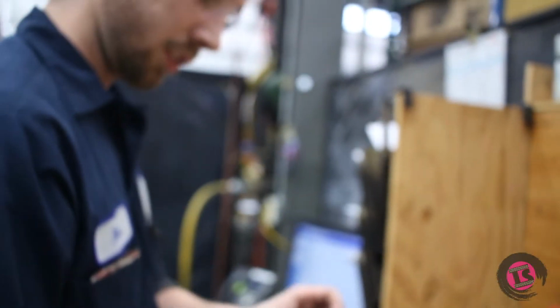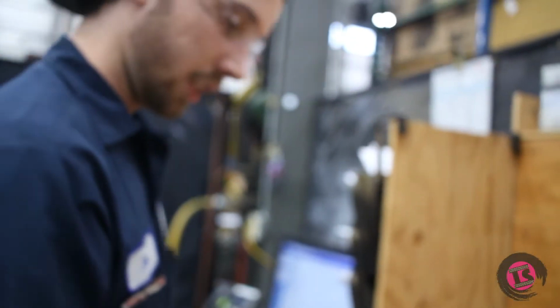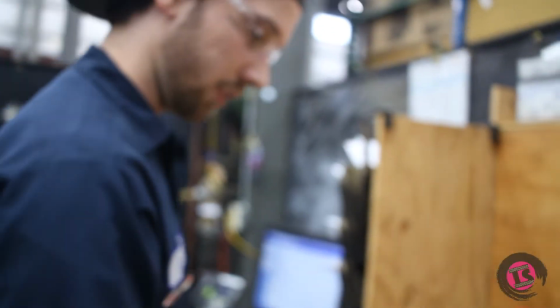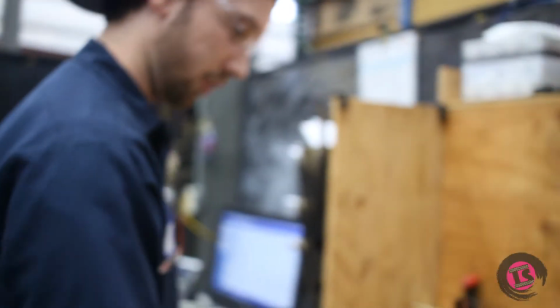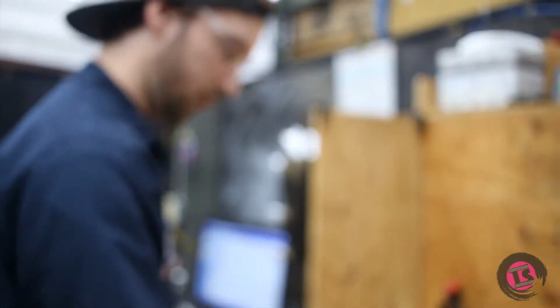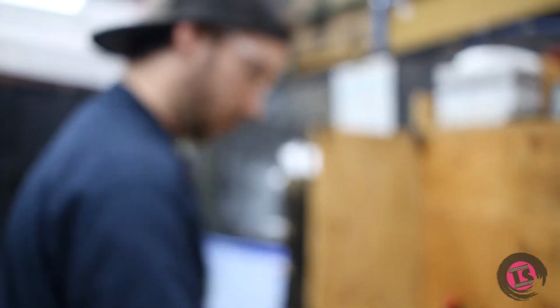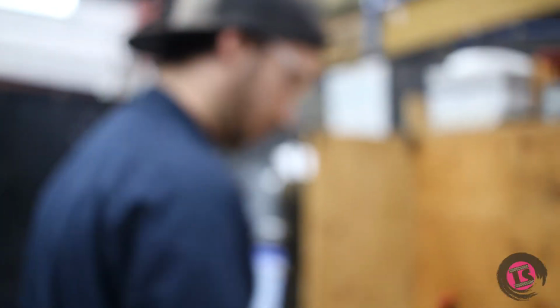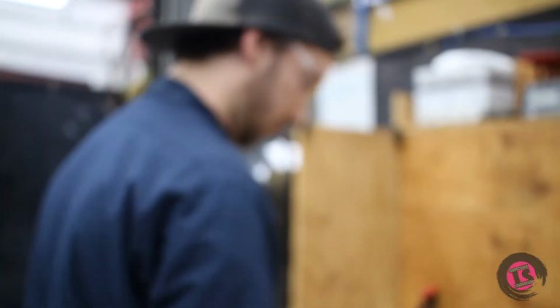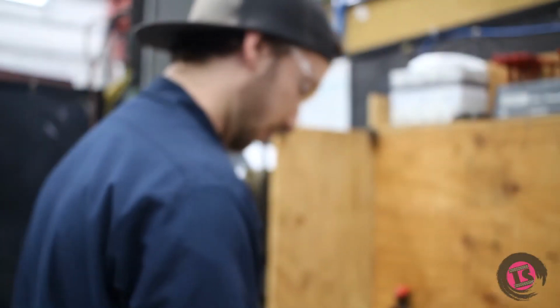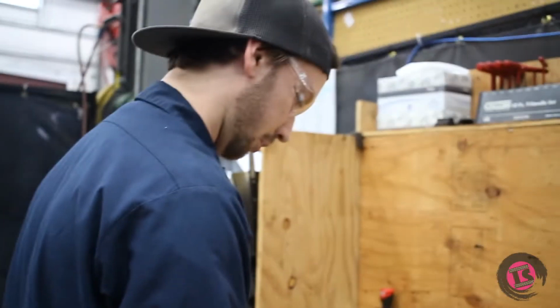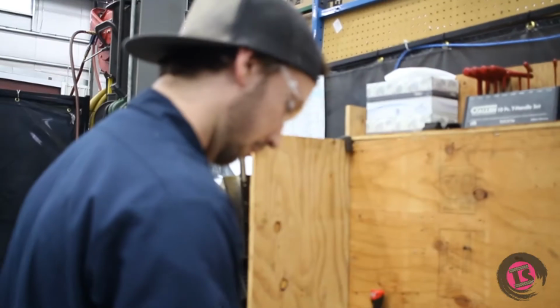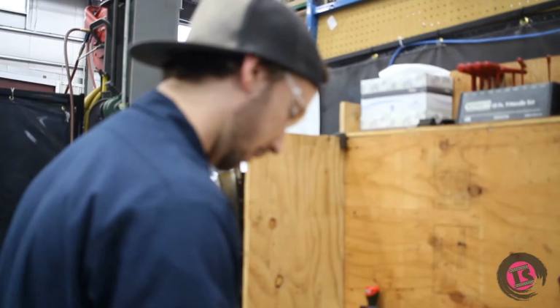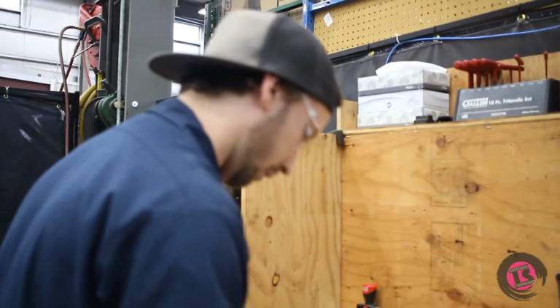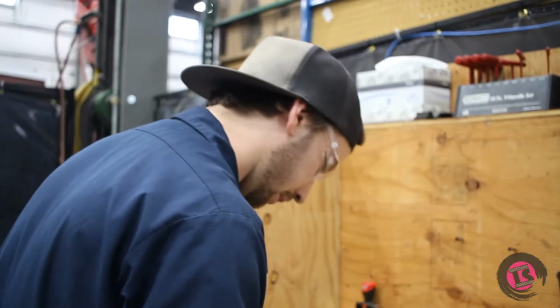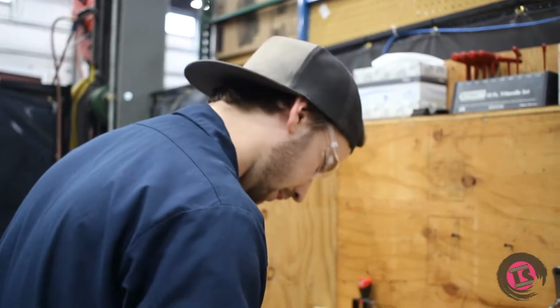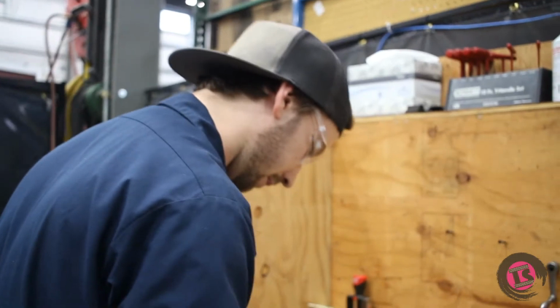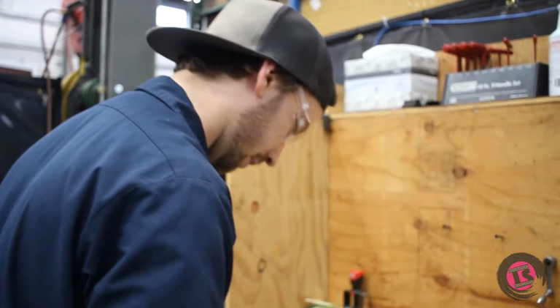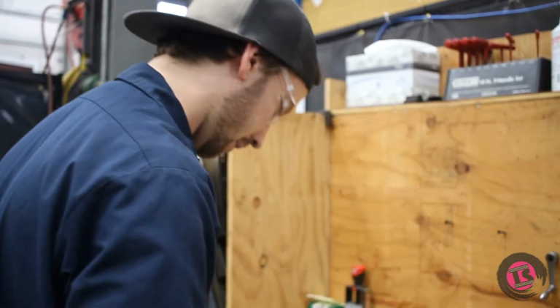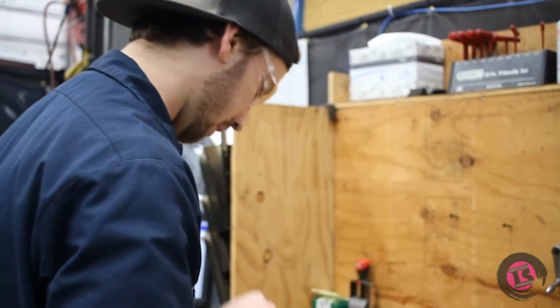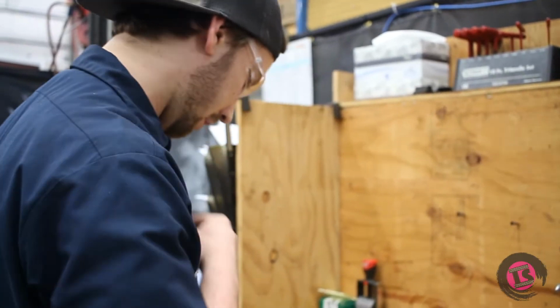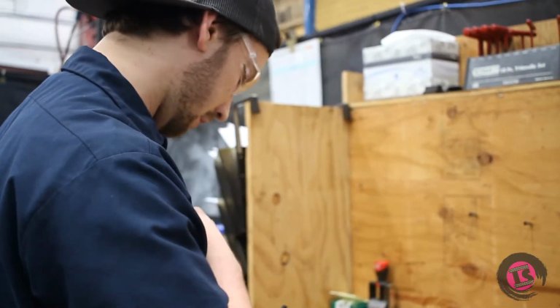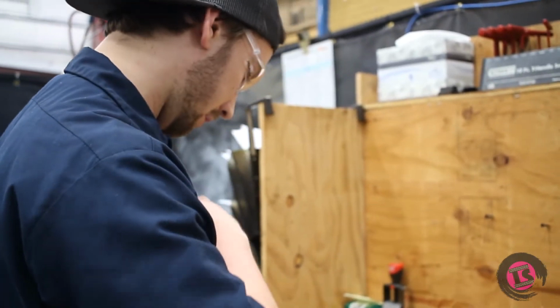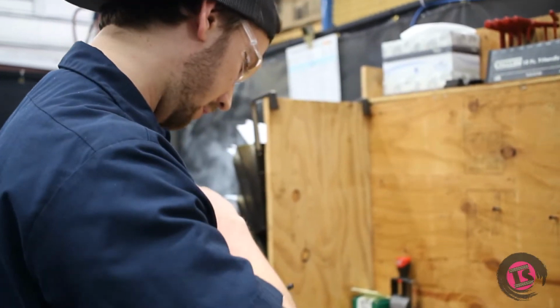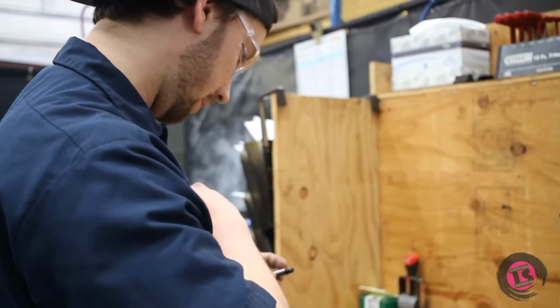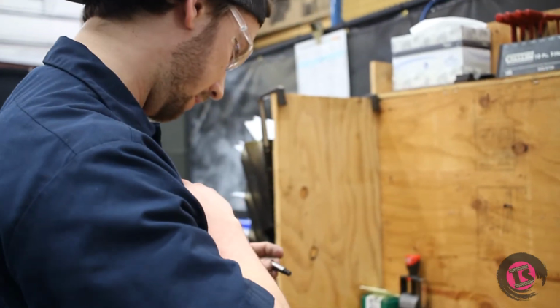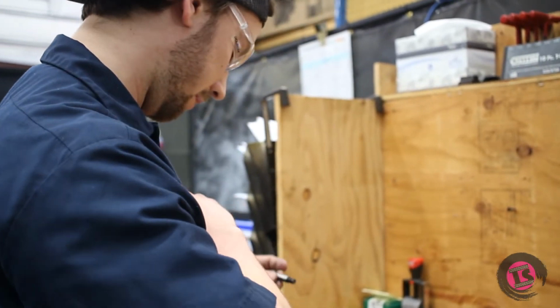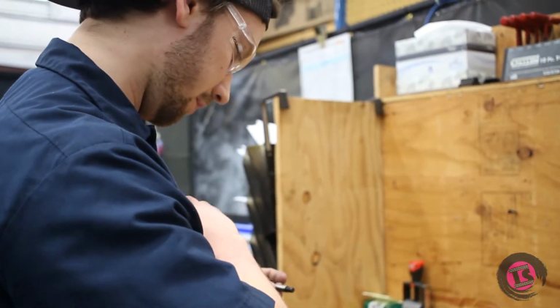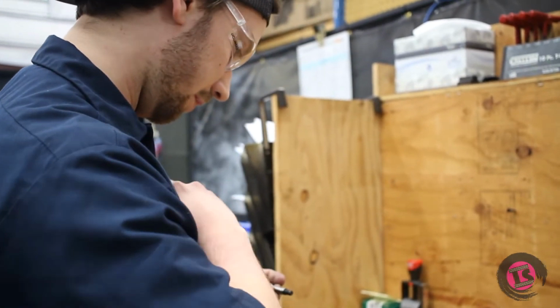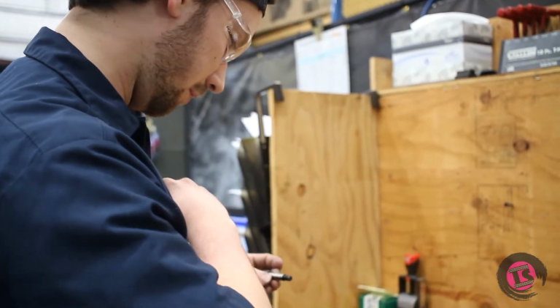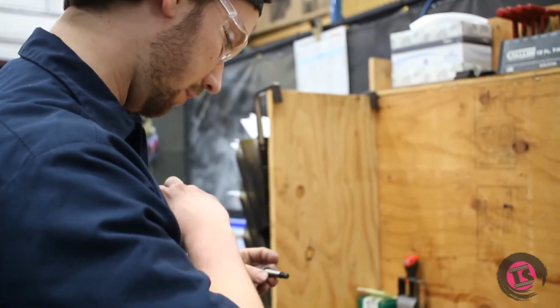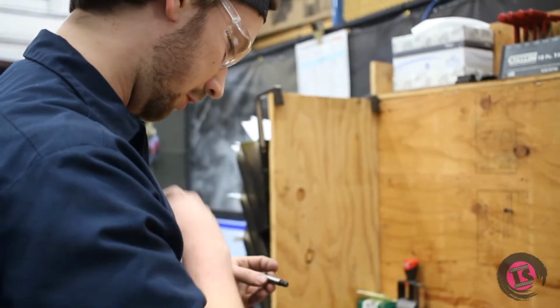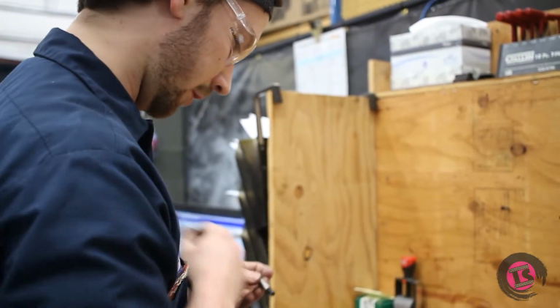Then this shoulder bolt is going to go through here.